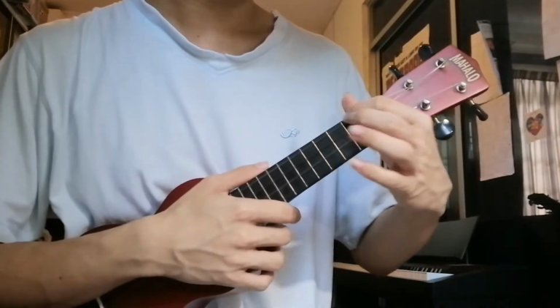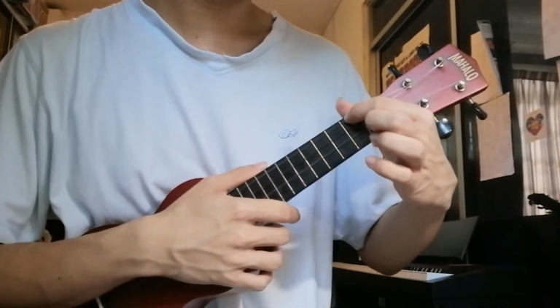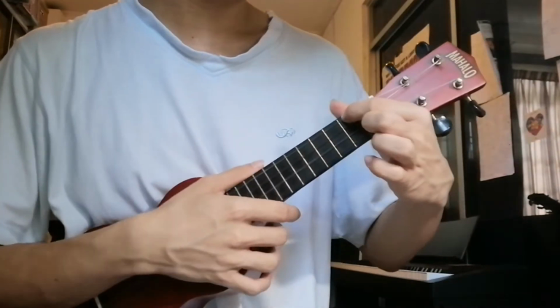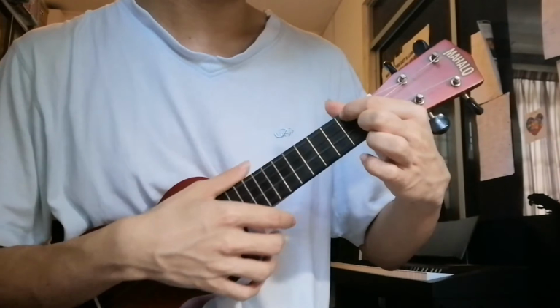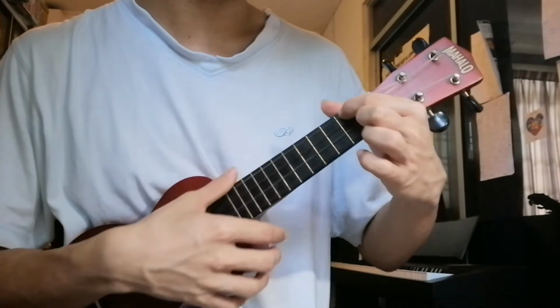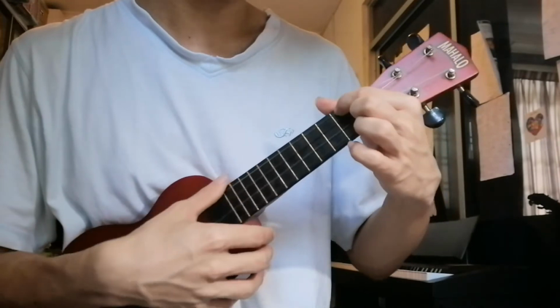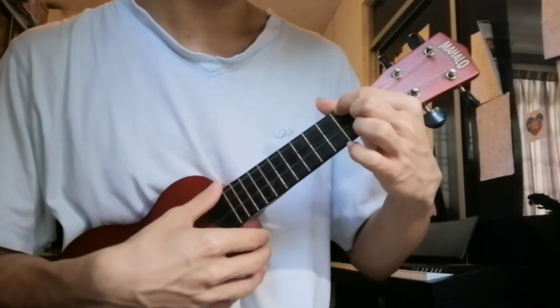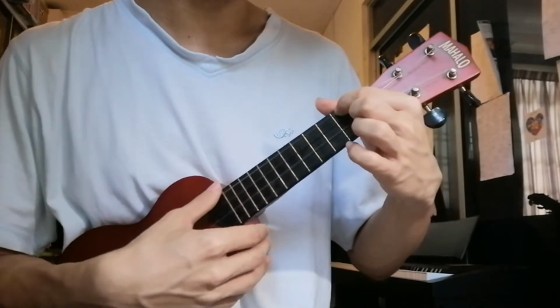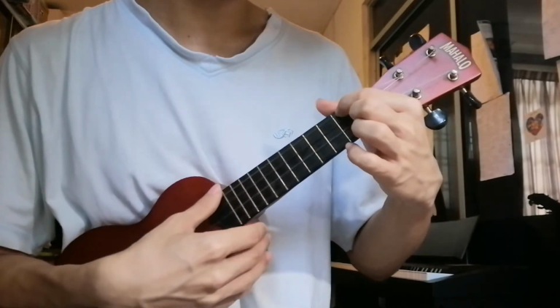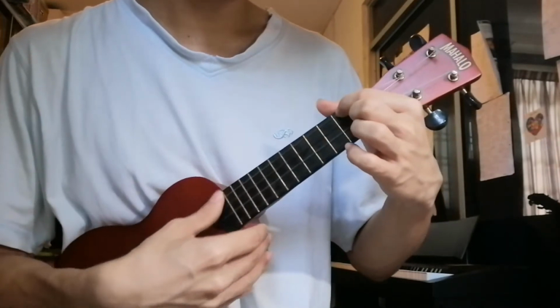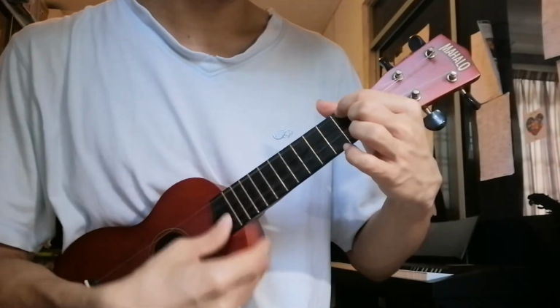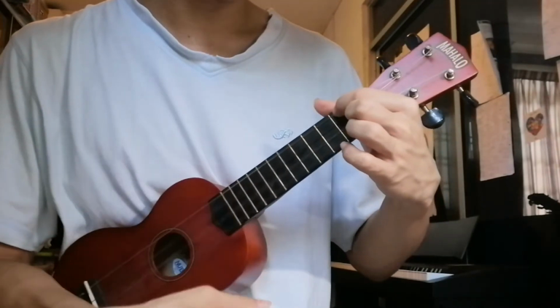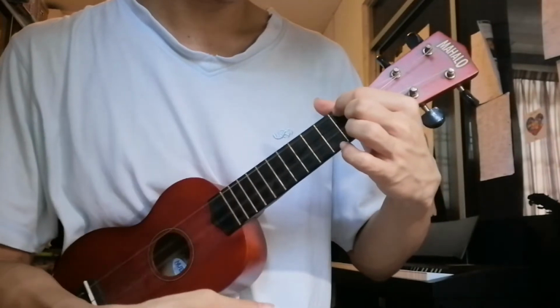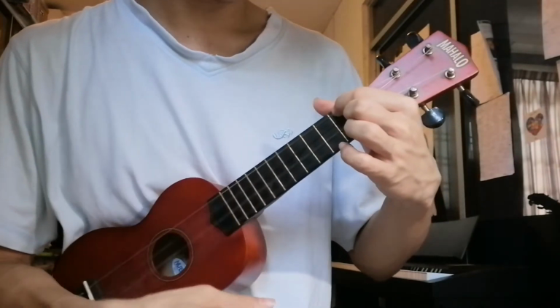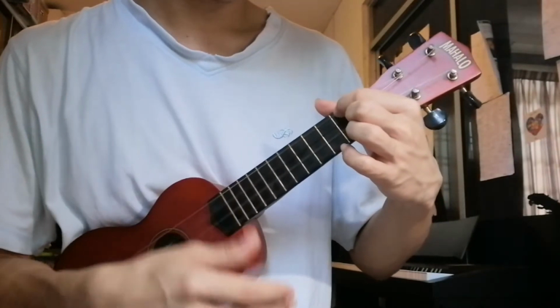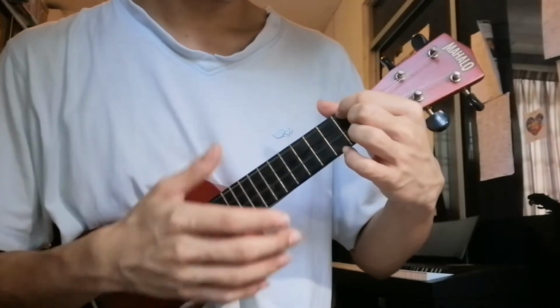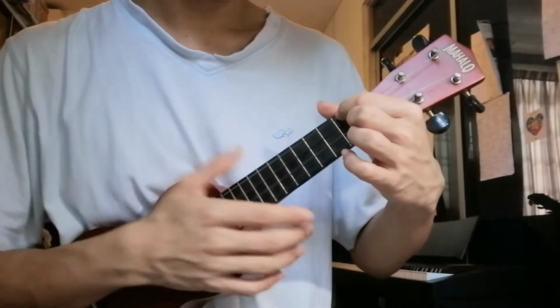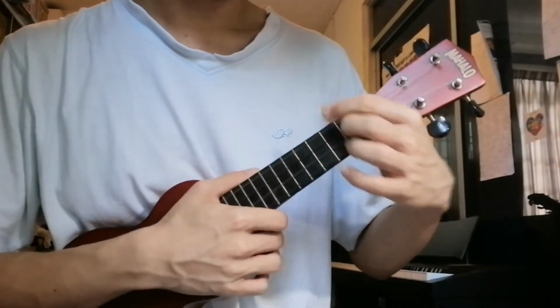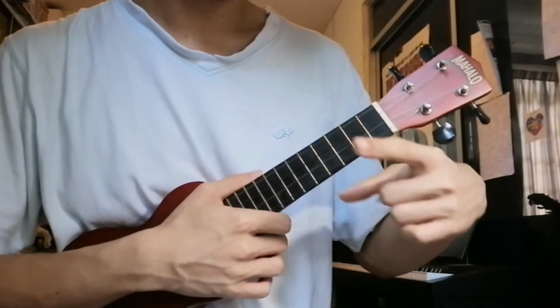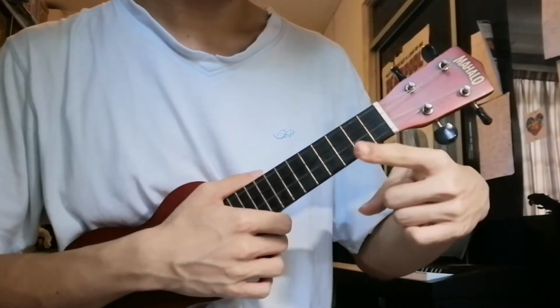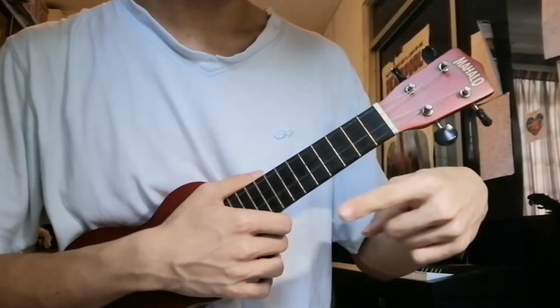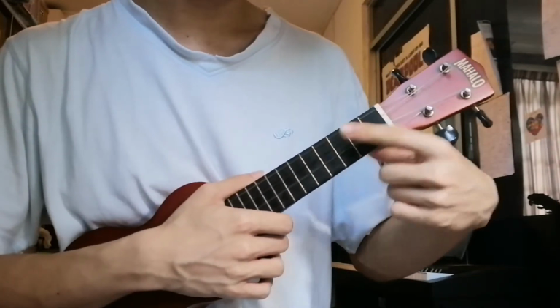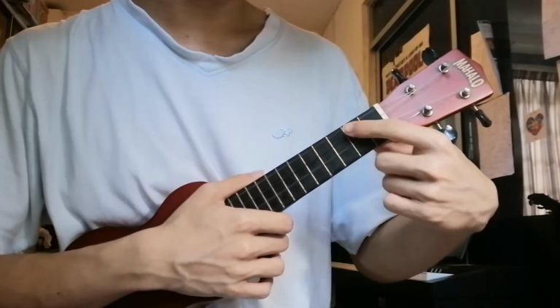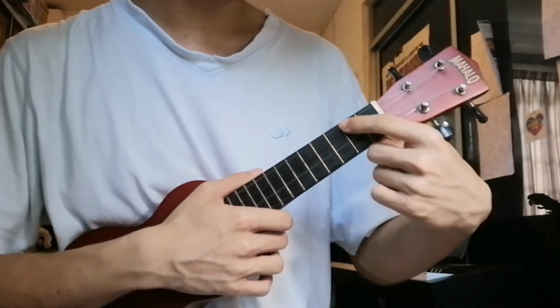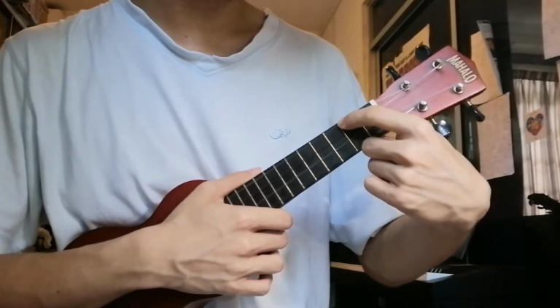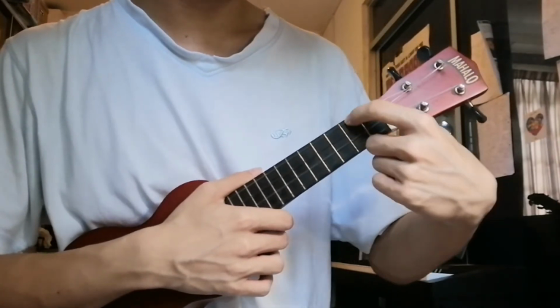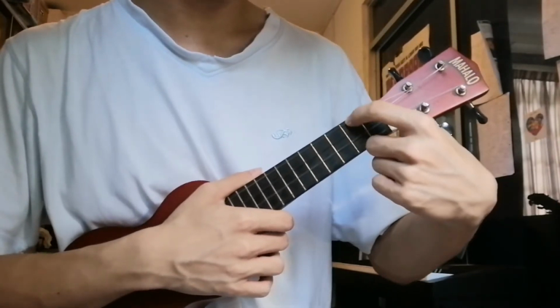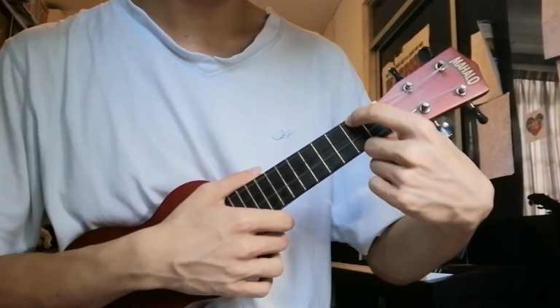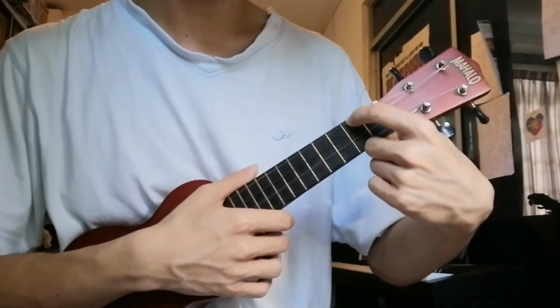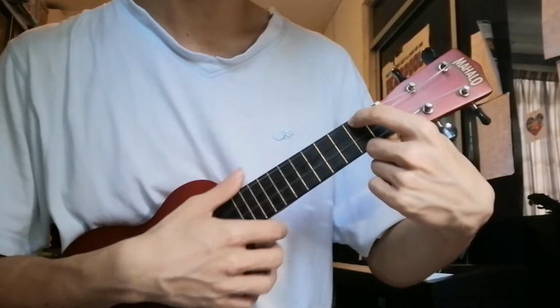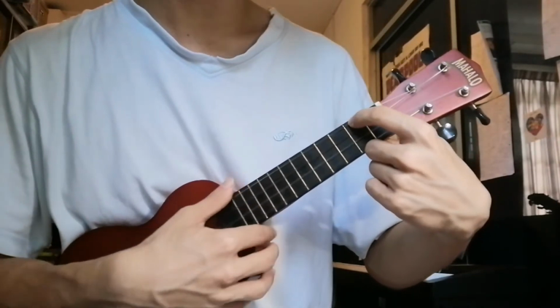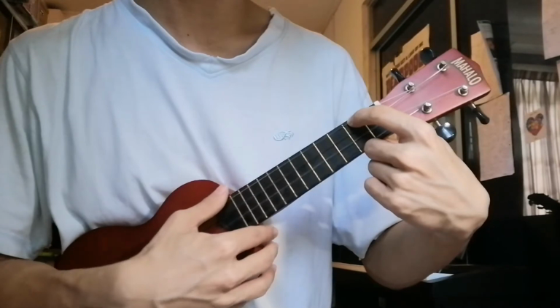The first one is A minor. Index finger on the 4th string, 2nd fret.